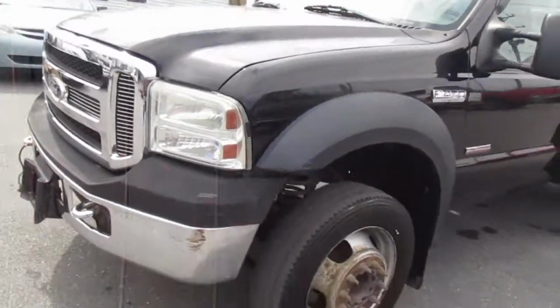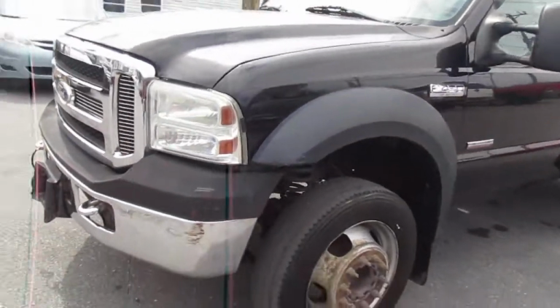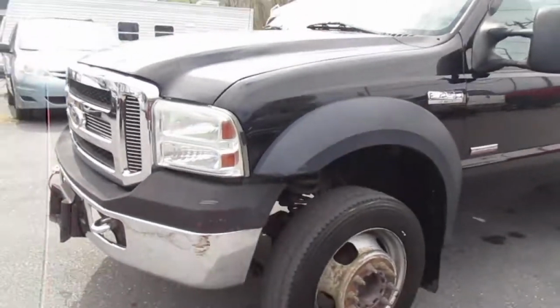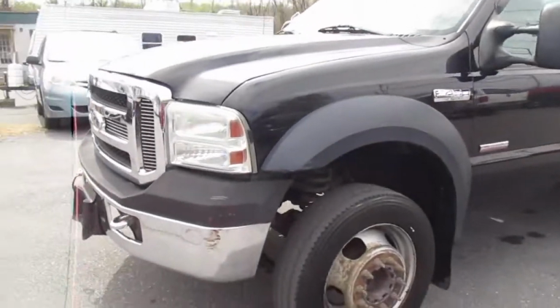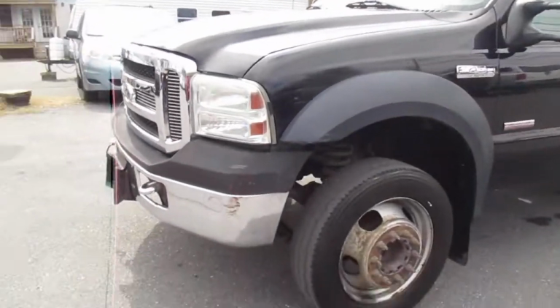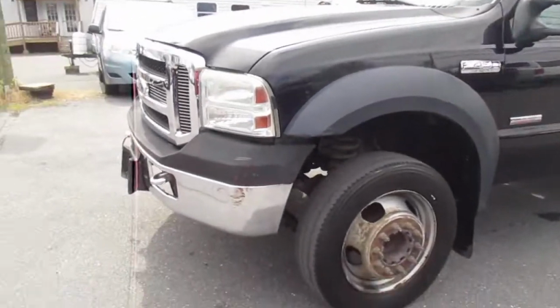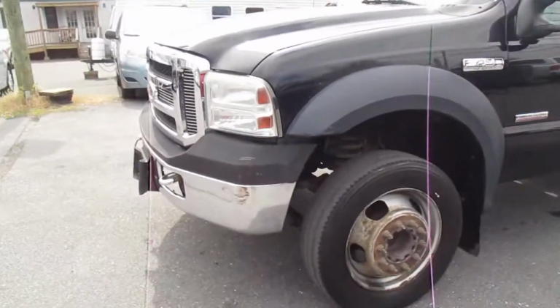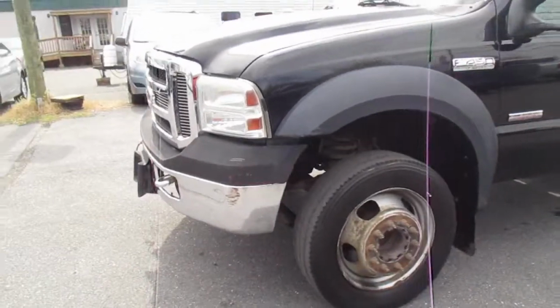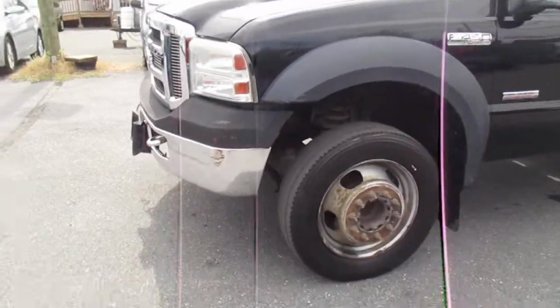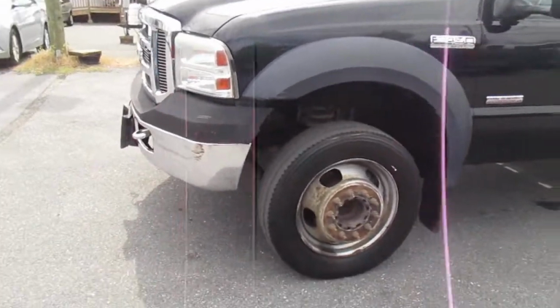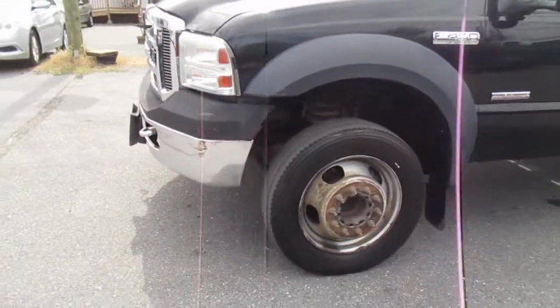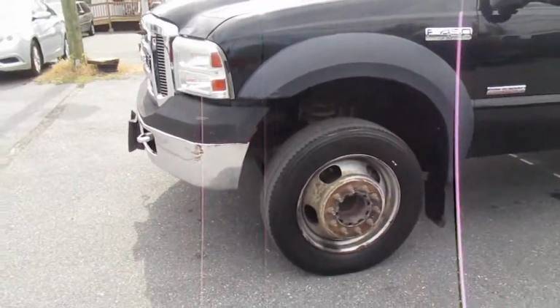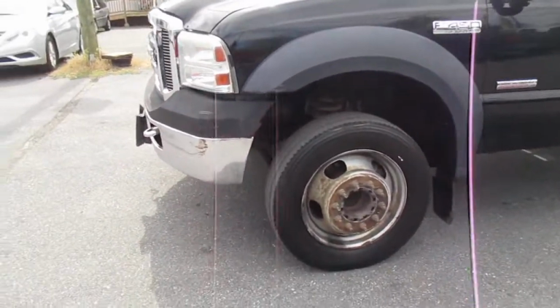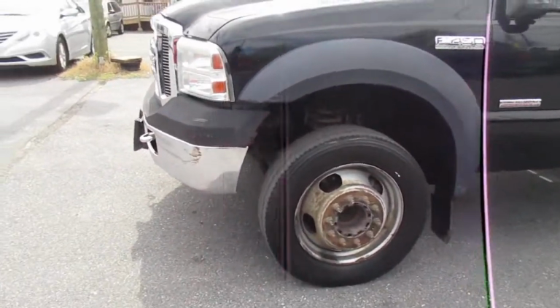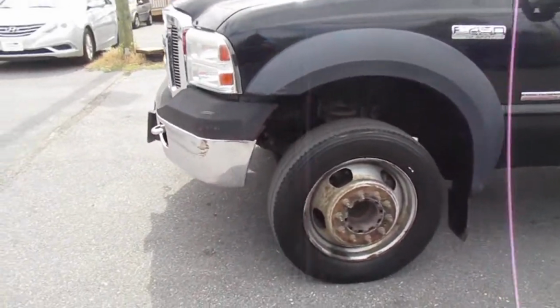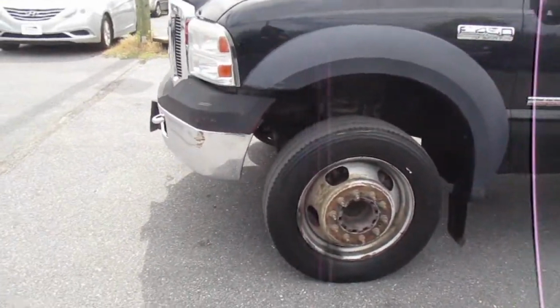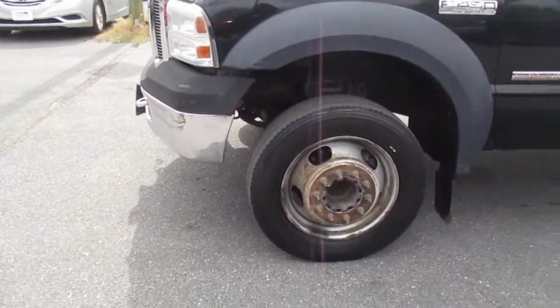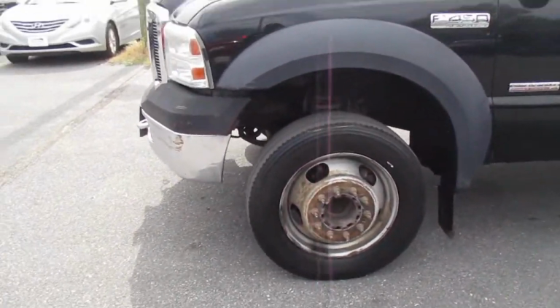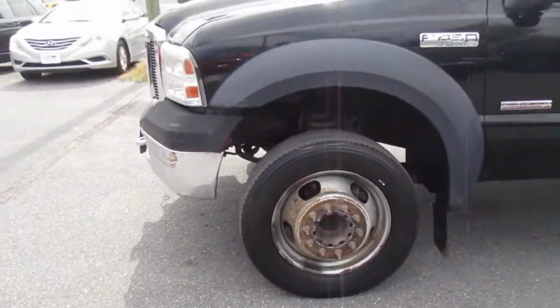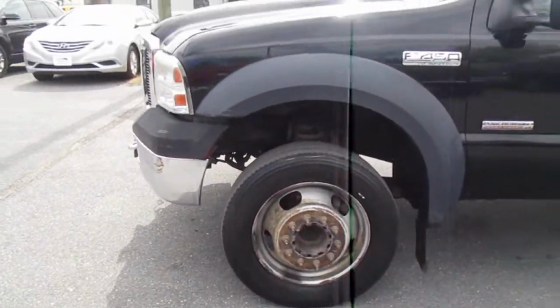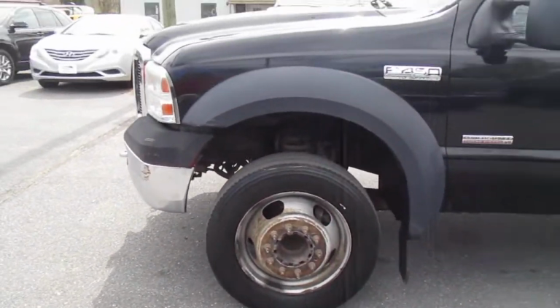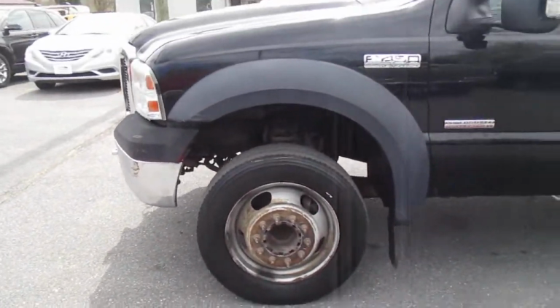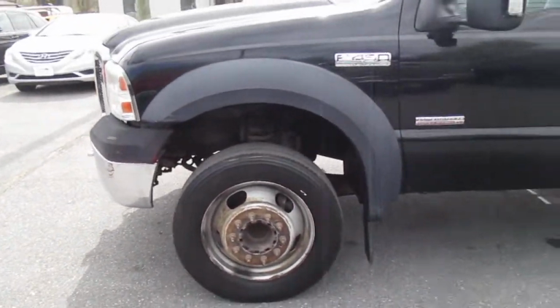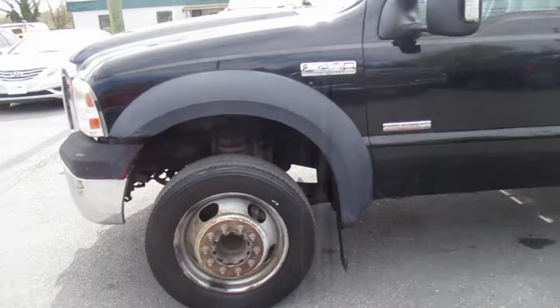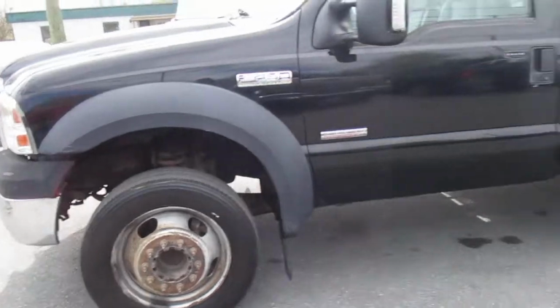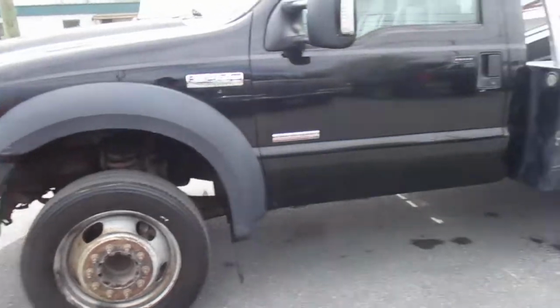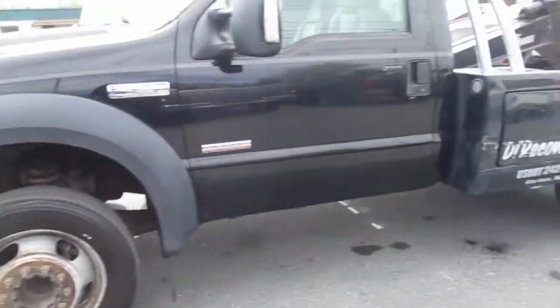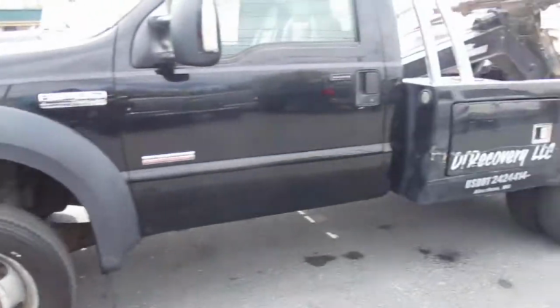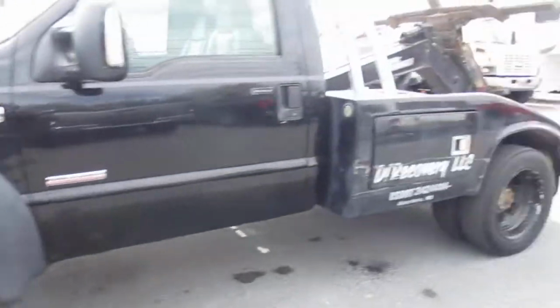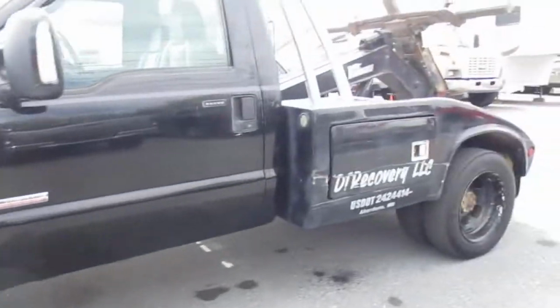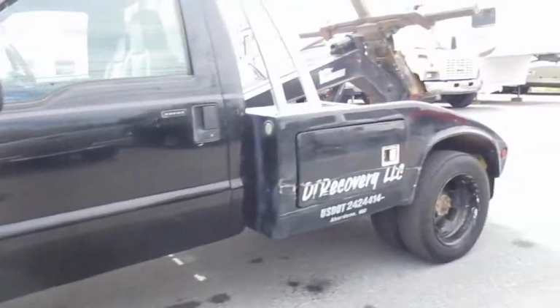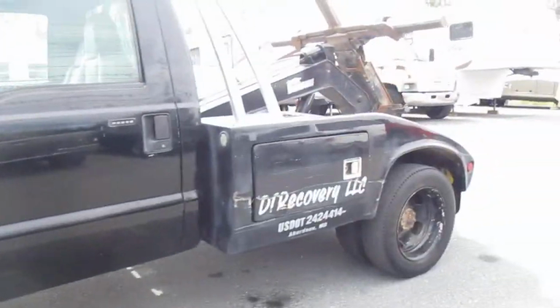Tires are in okay shape — you probably want to replace them. It's been a while. Like I said, this has just been our lot truck for the past two years.